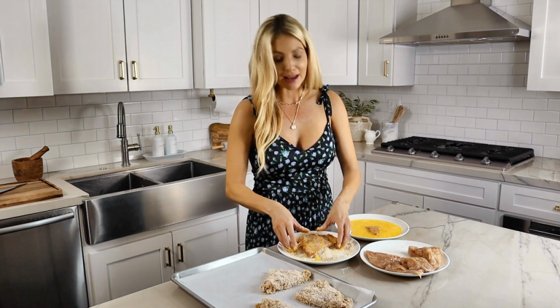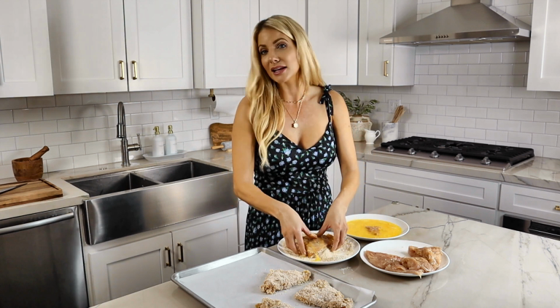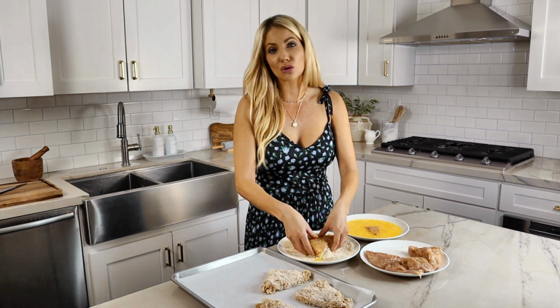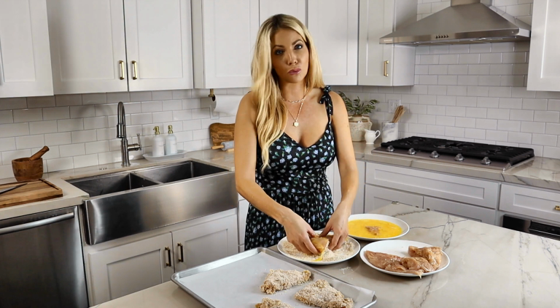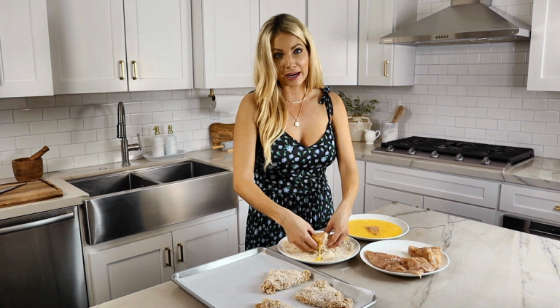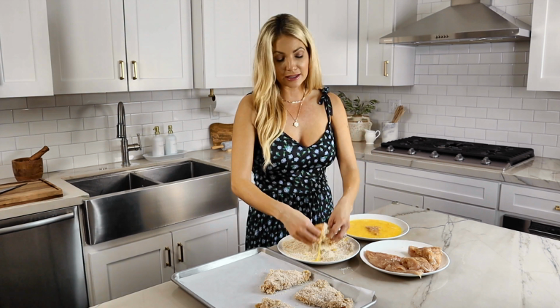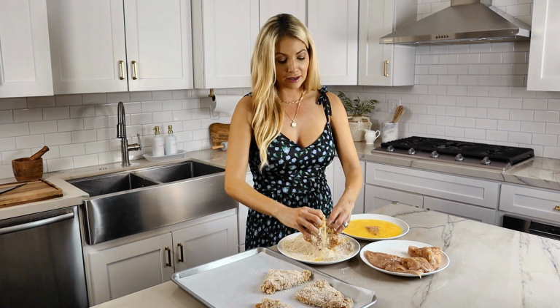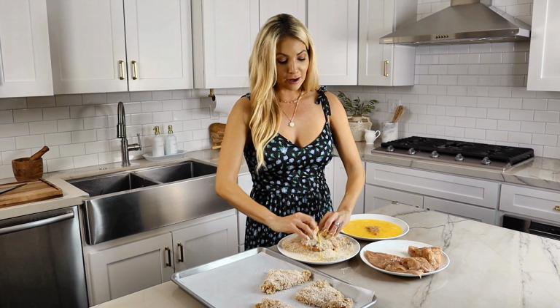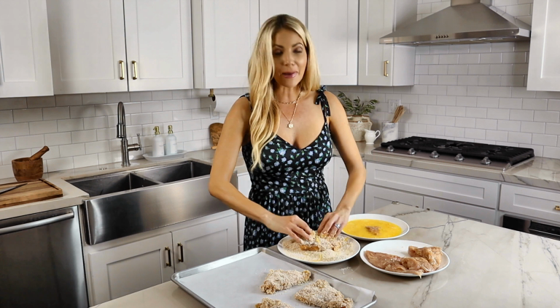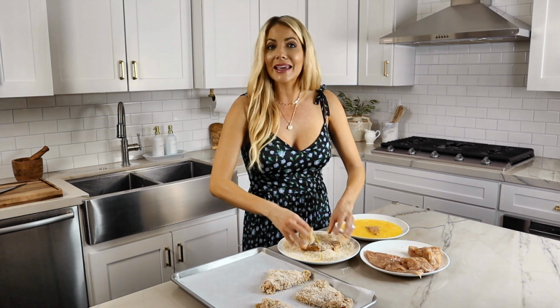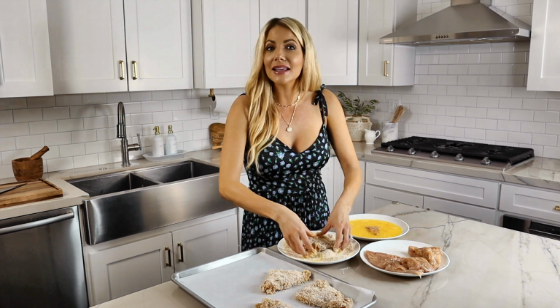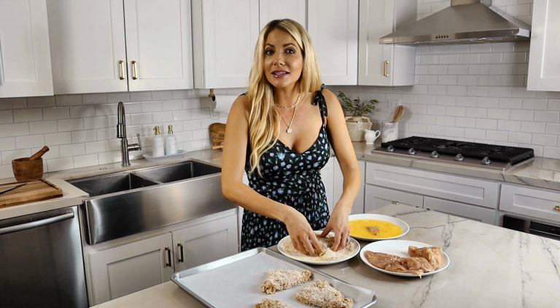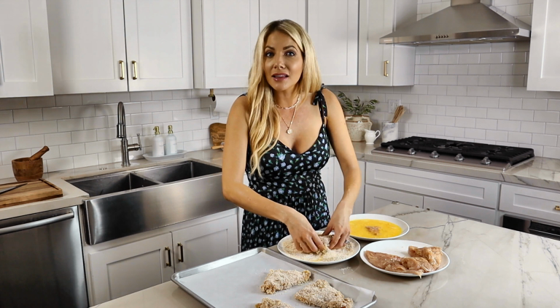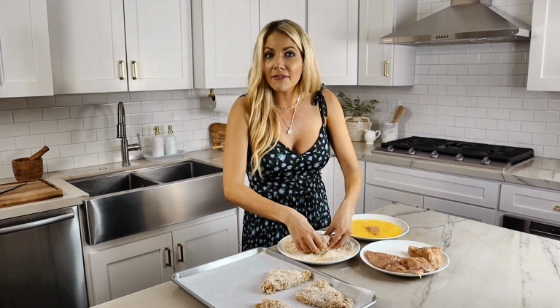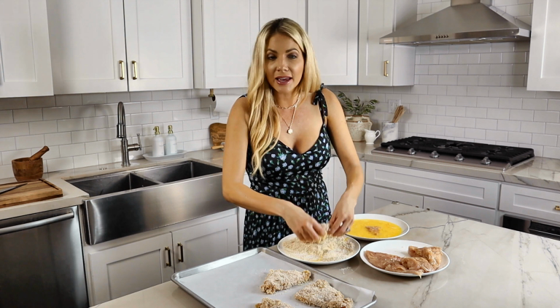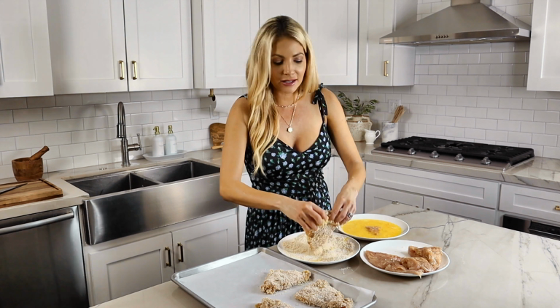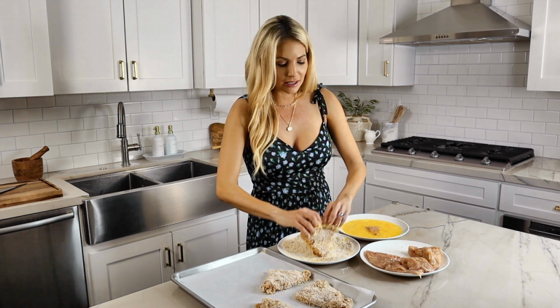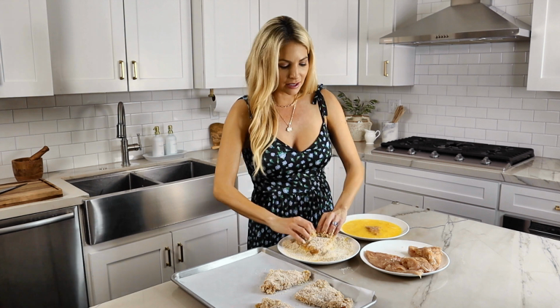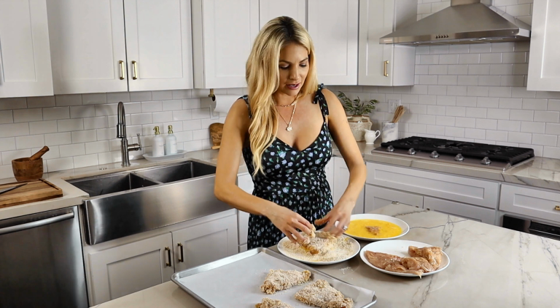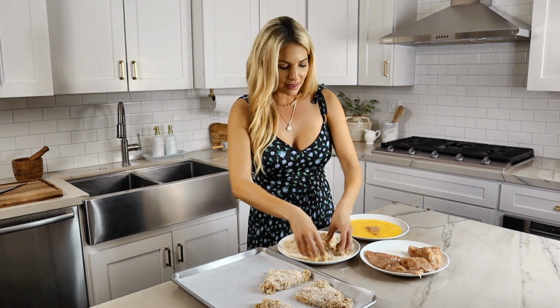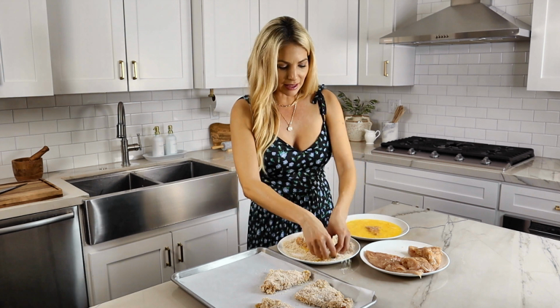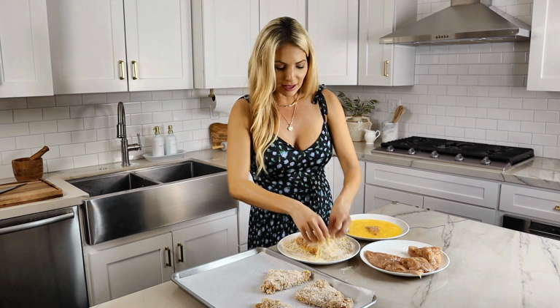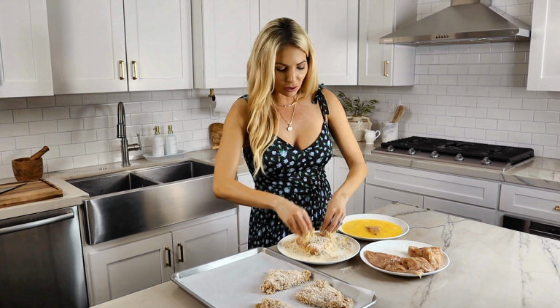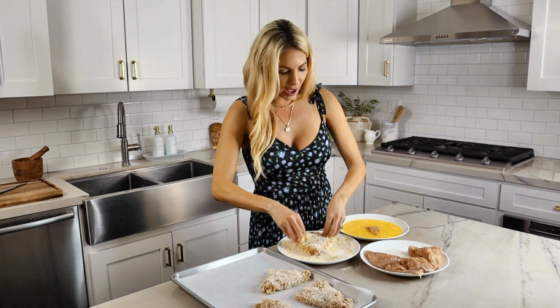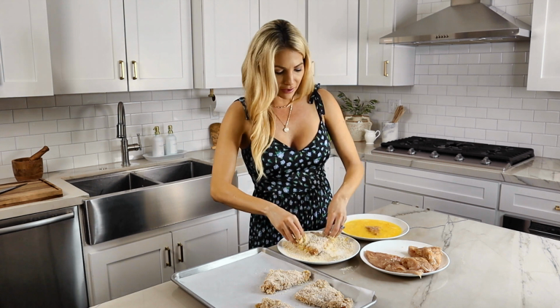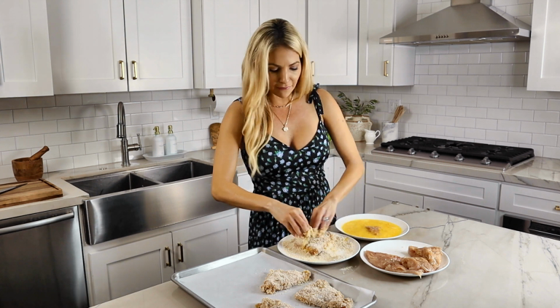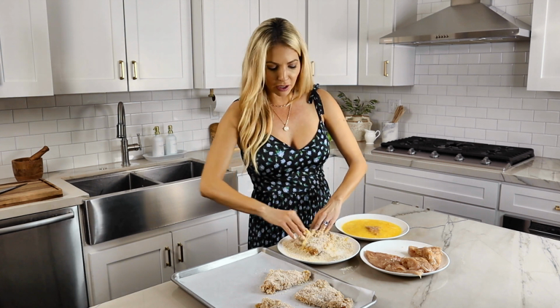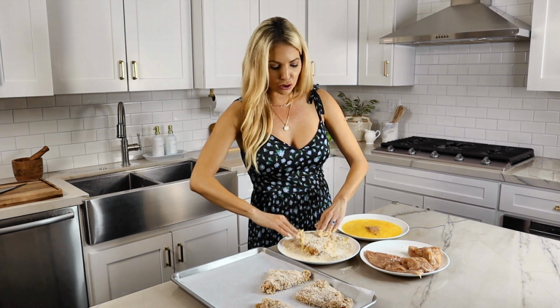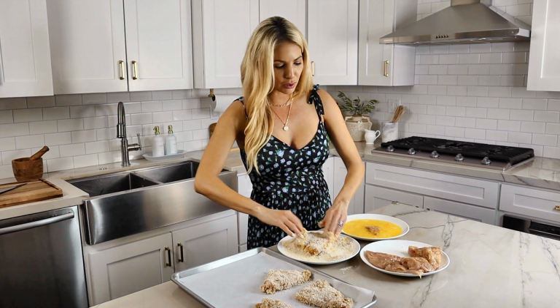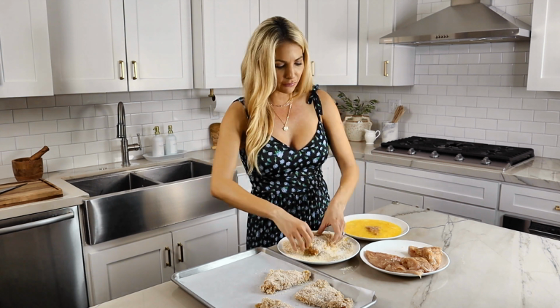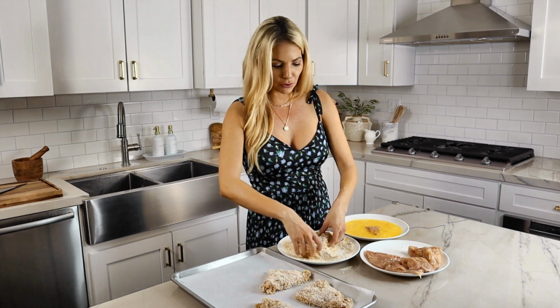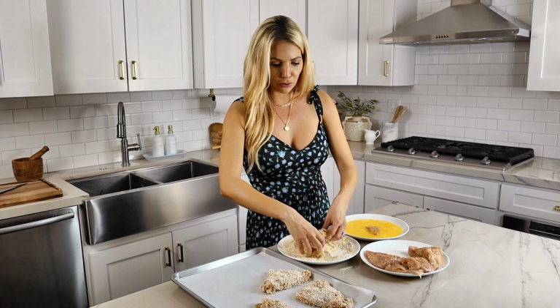My kids love it too. They think they're having a fun treat food.